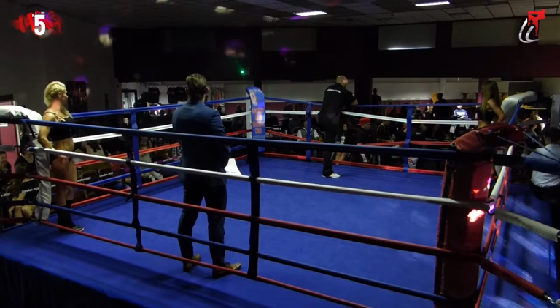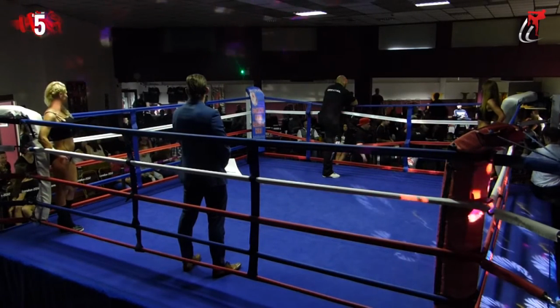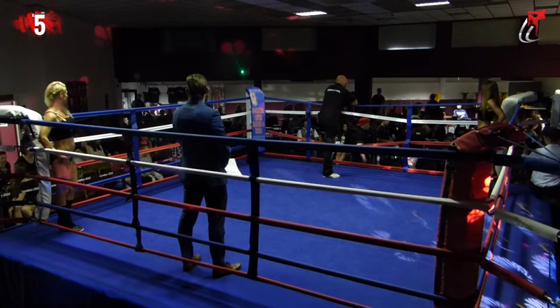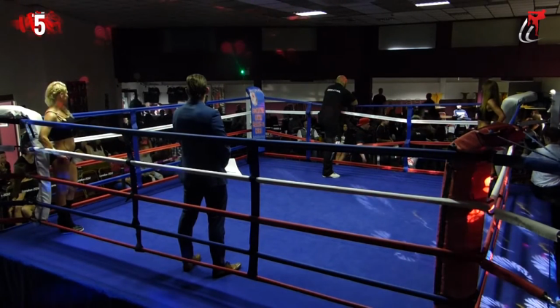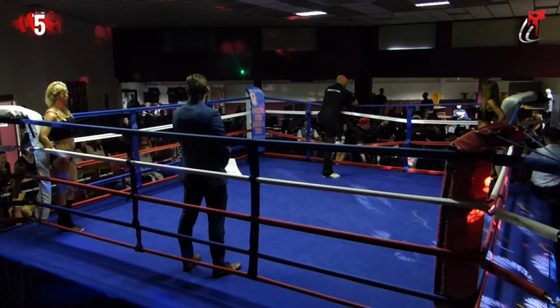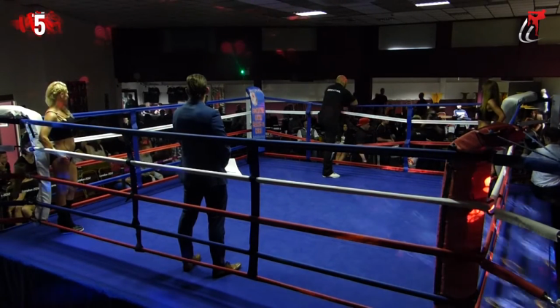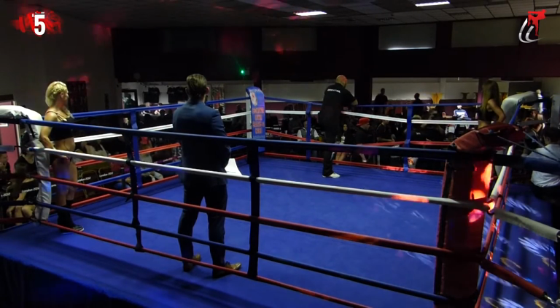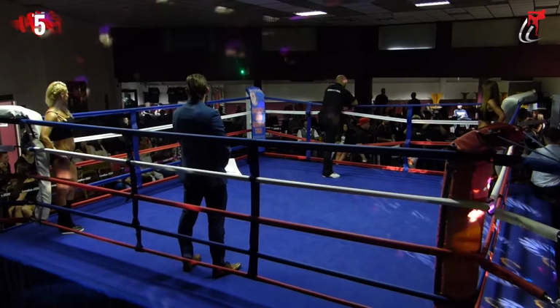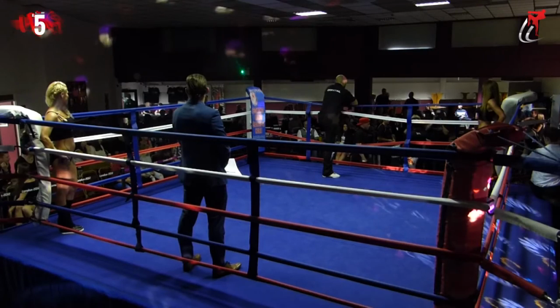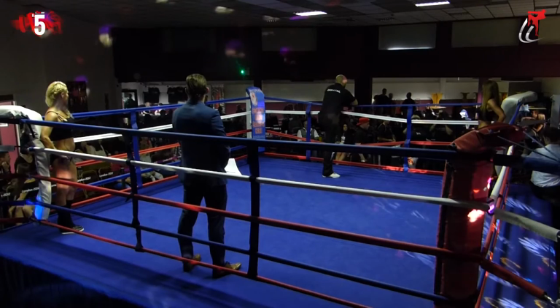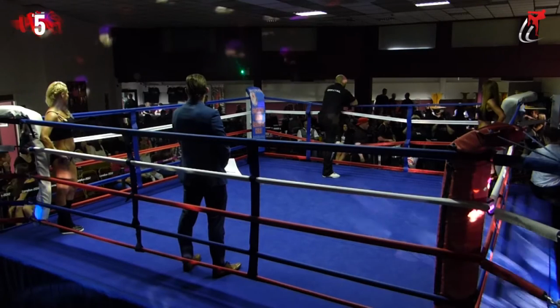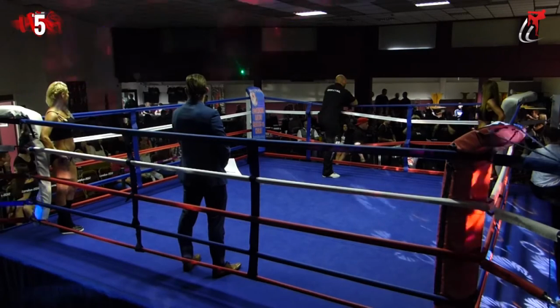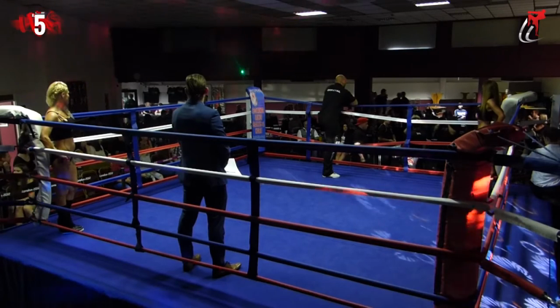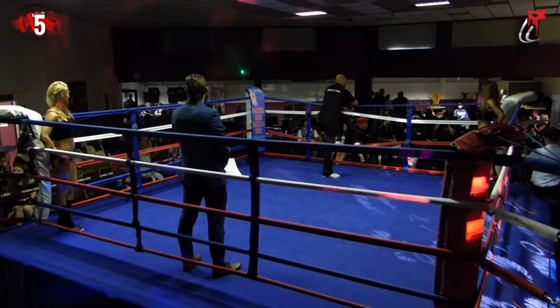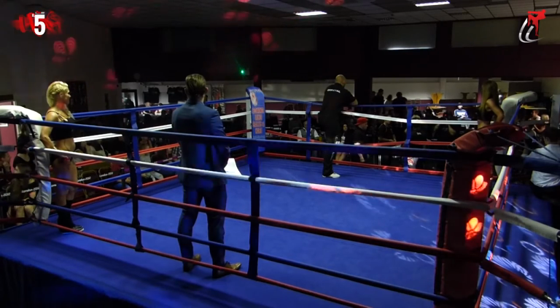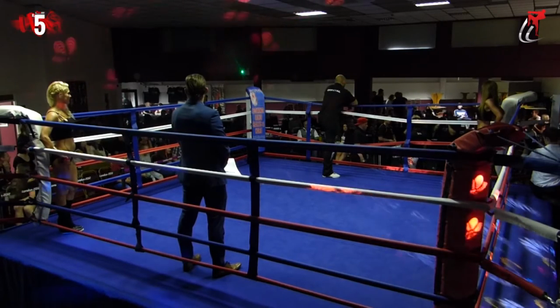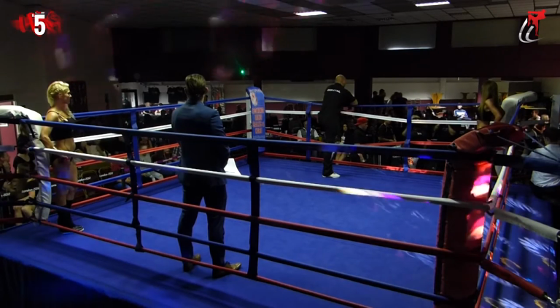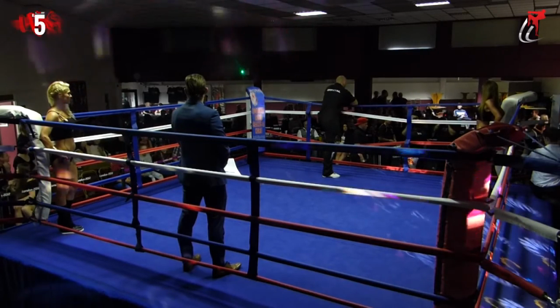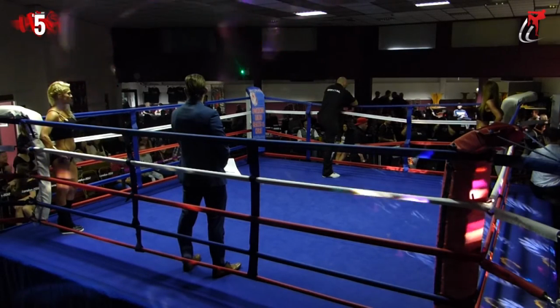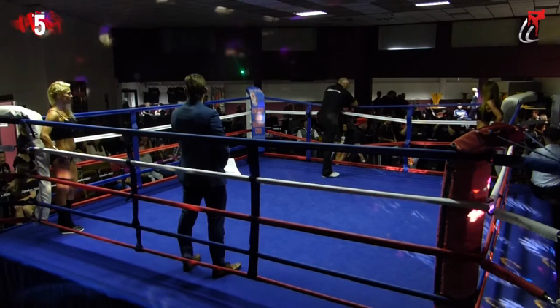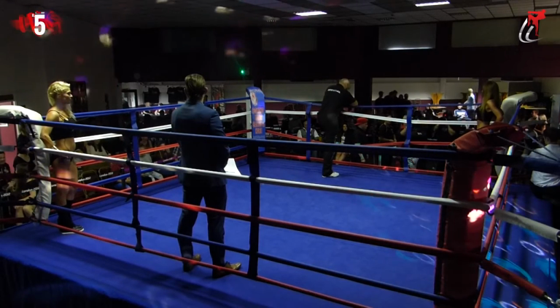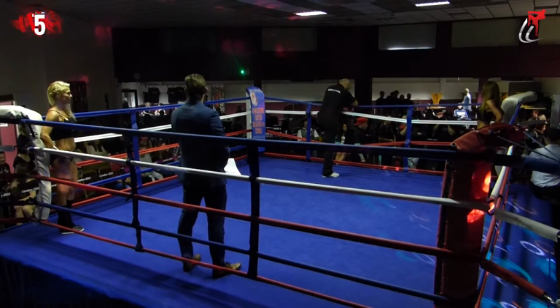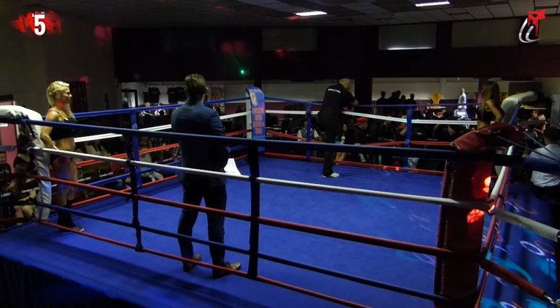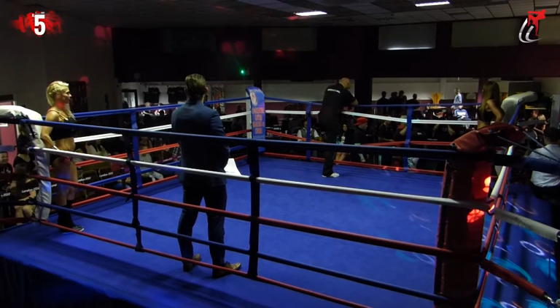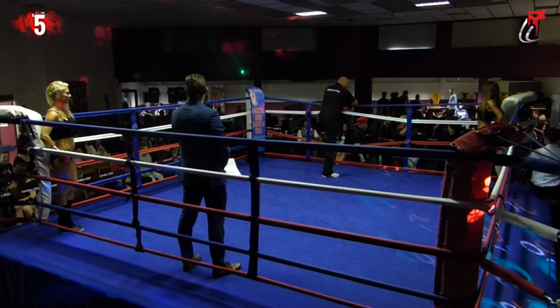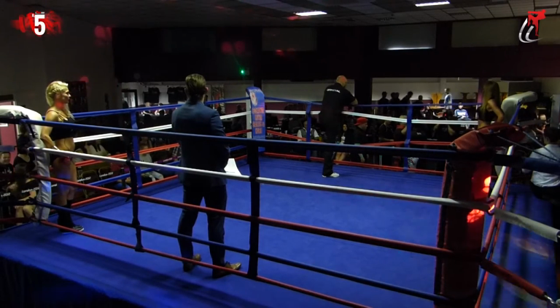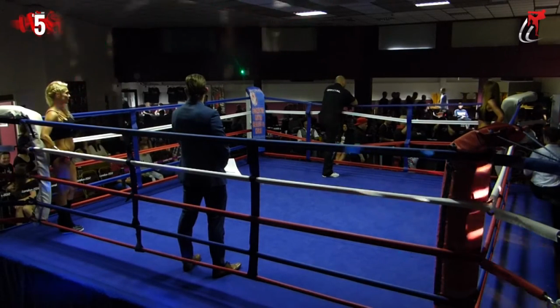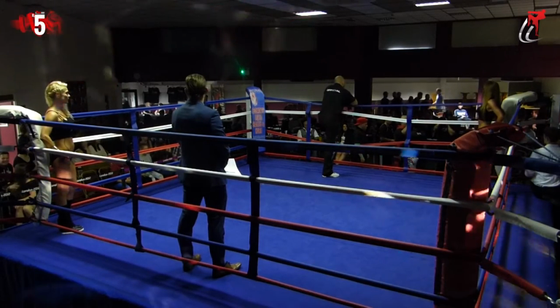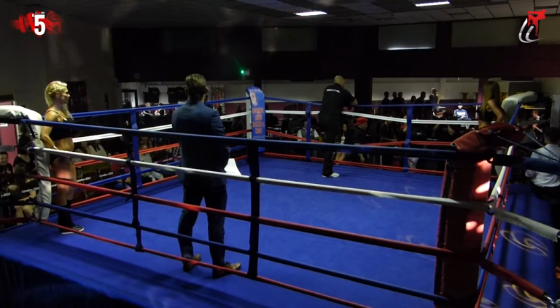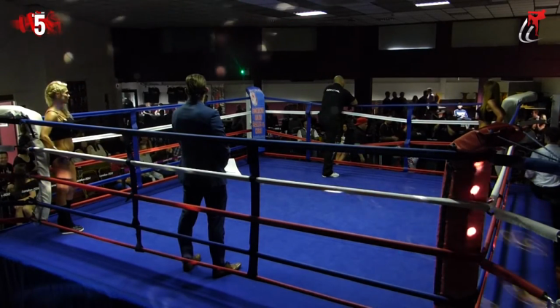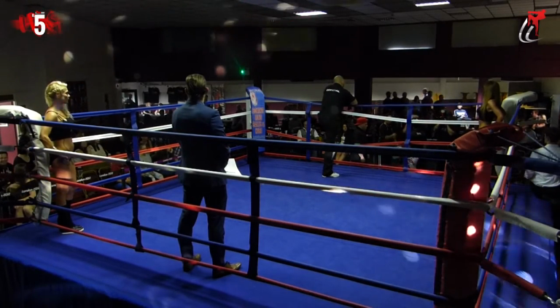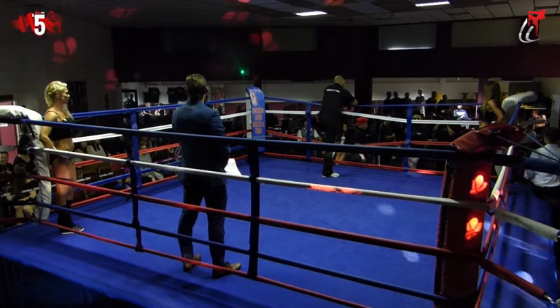Victoria just getting prepared by her corner team, making her way into the red corner.